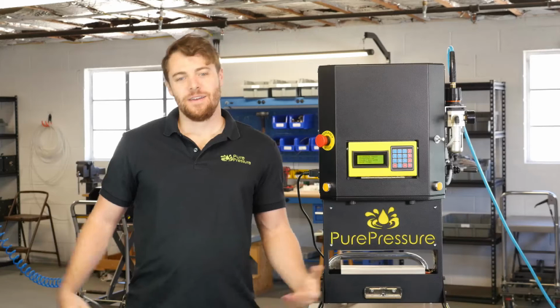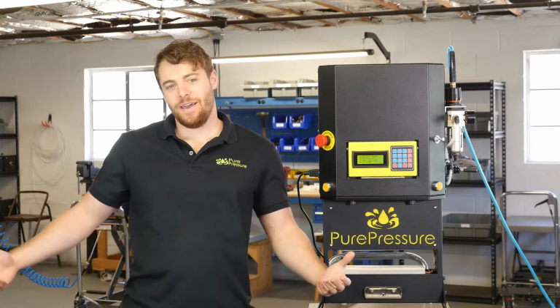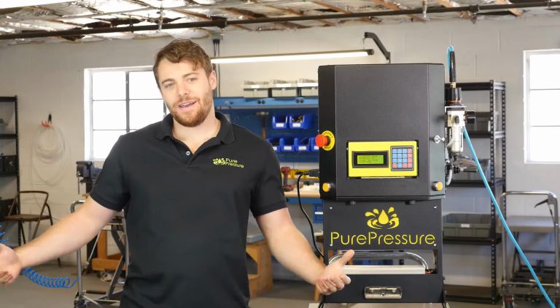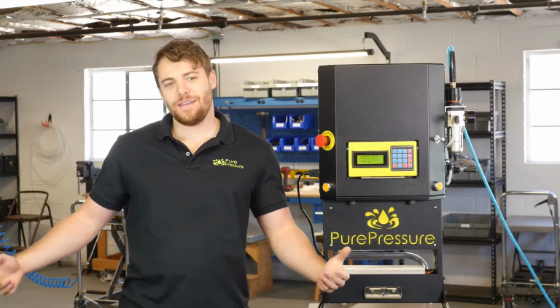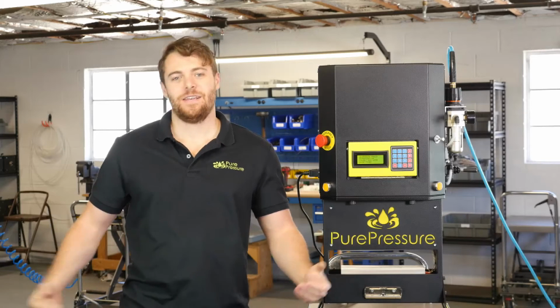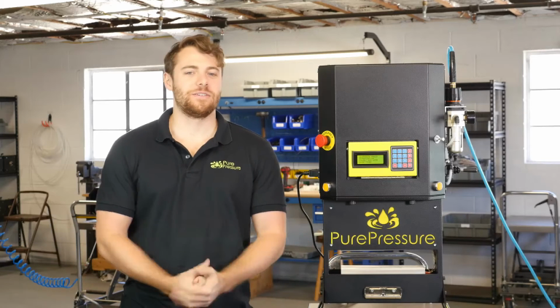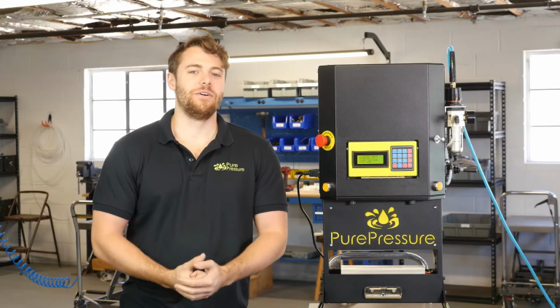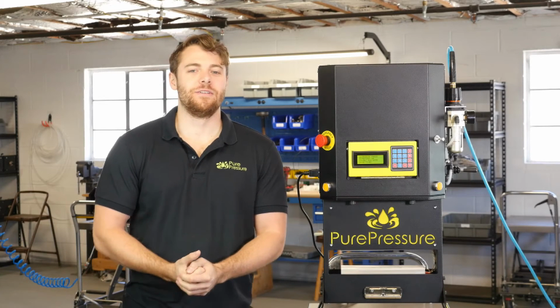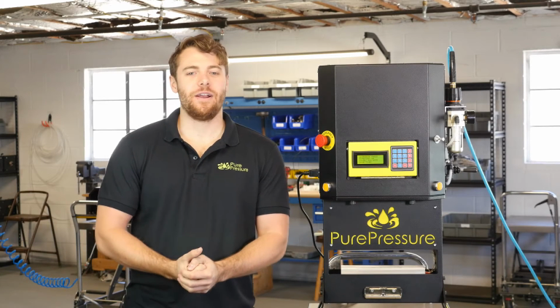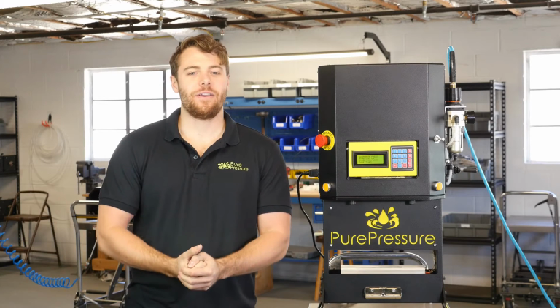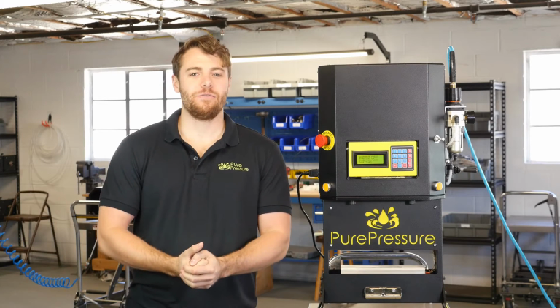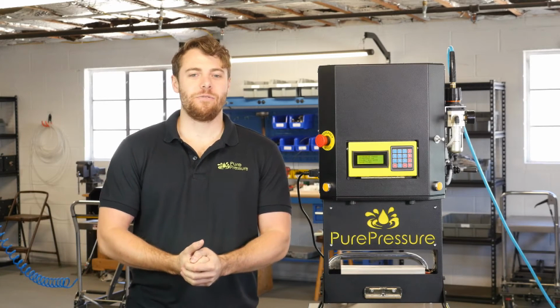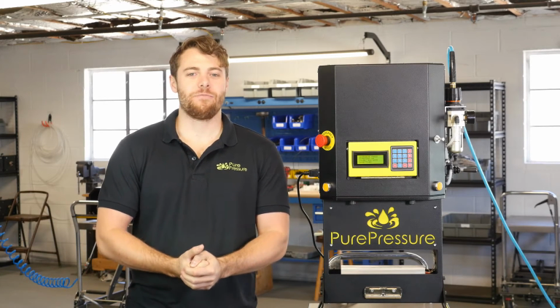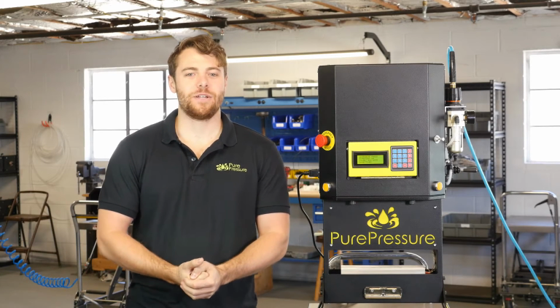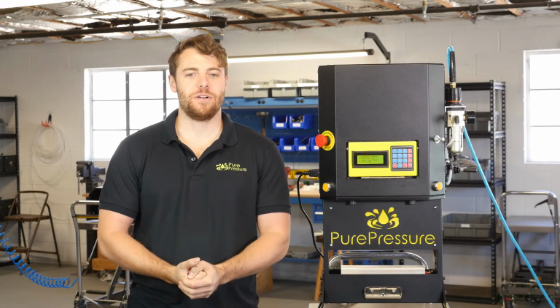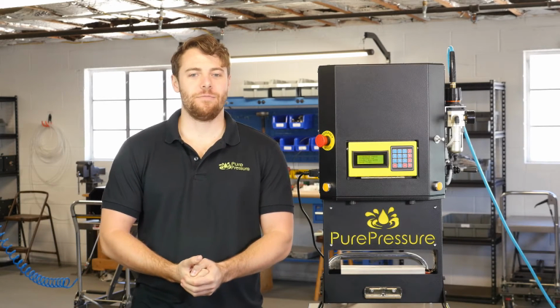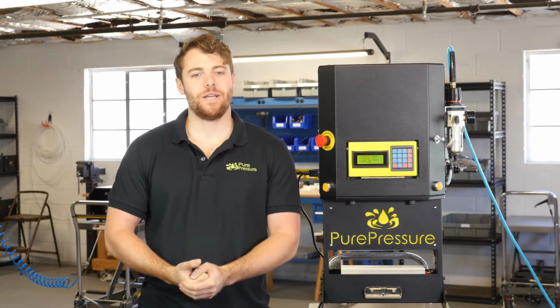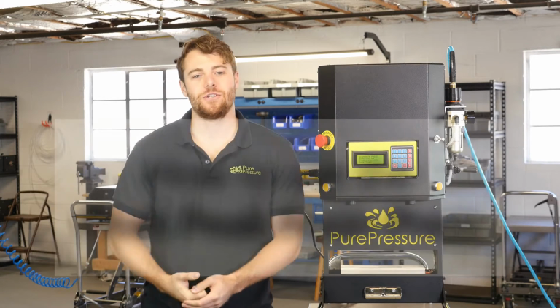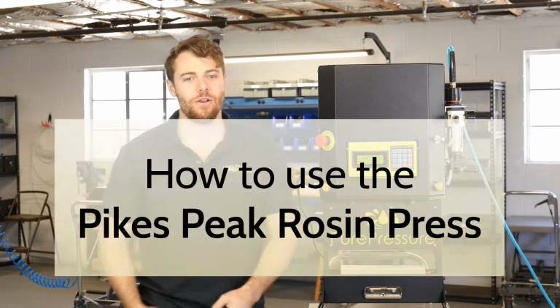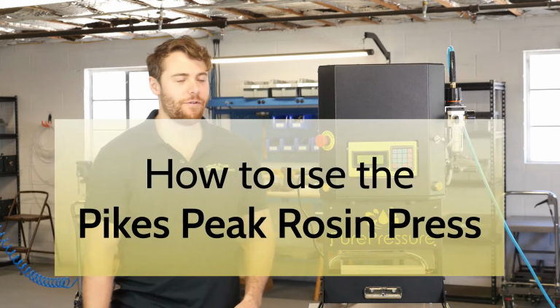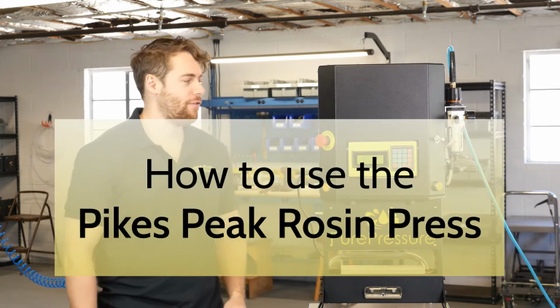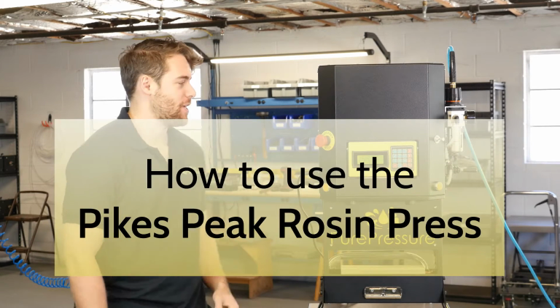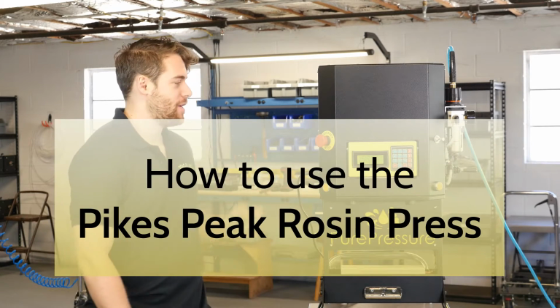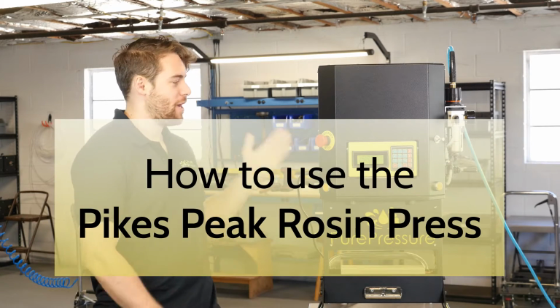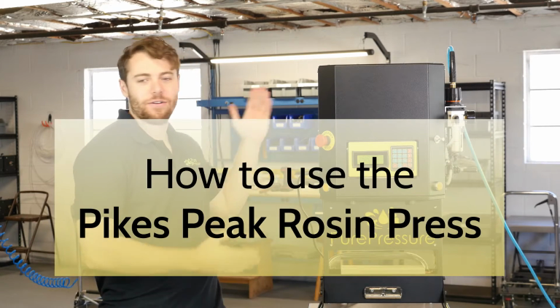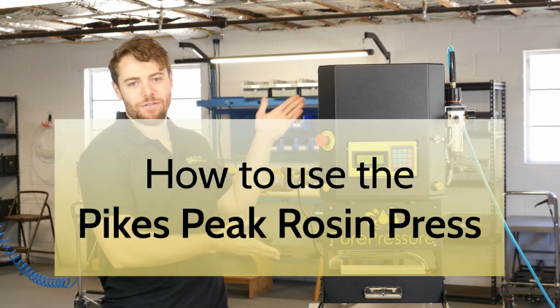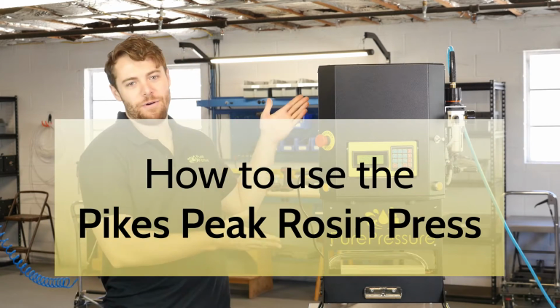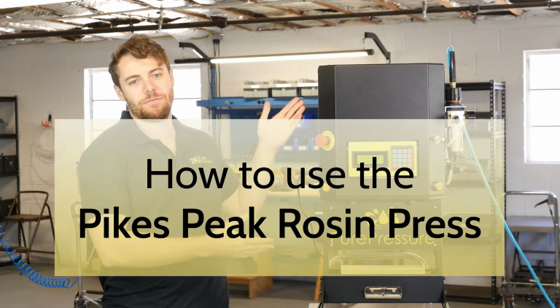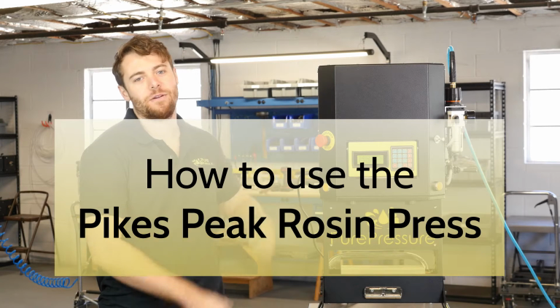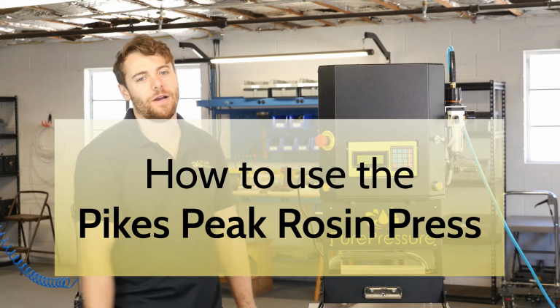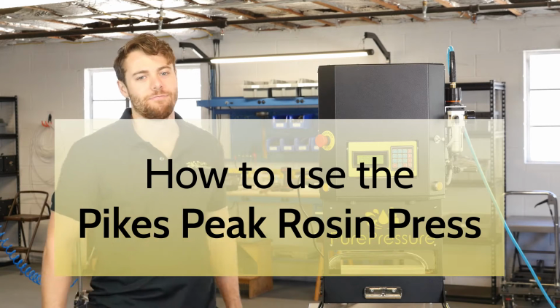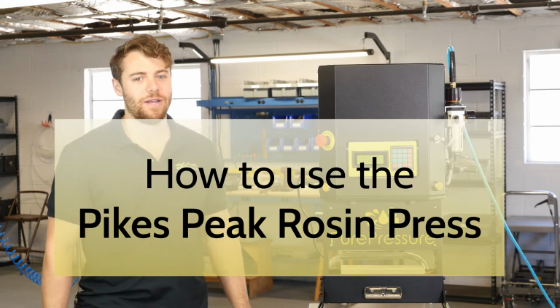Hey guys, how's it going? Eric here with Pure Pressure, about to show you our flagship model, the Pikes Peak Rosin Press.